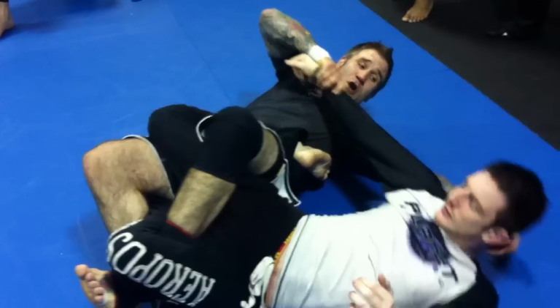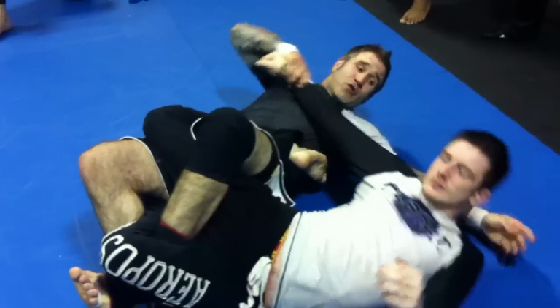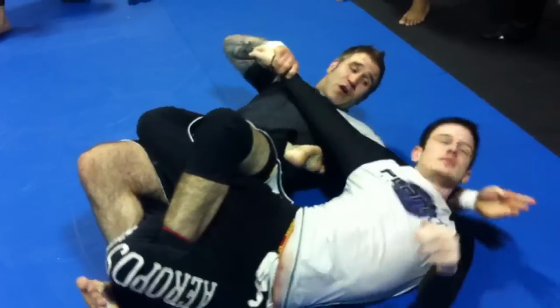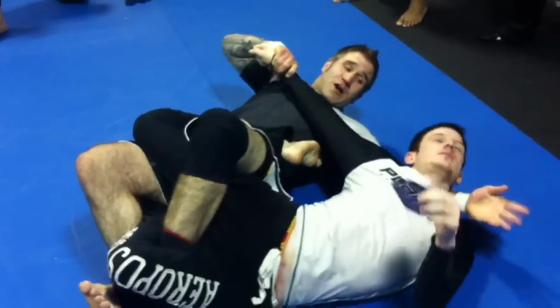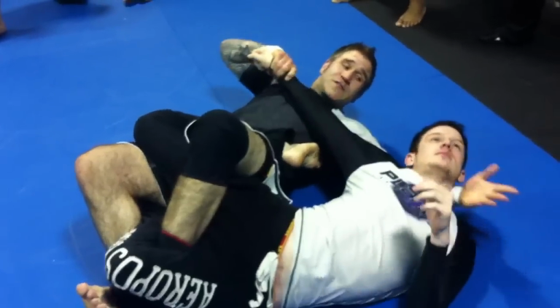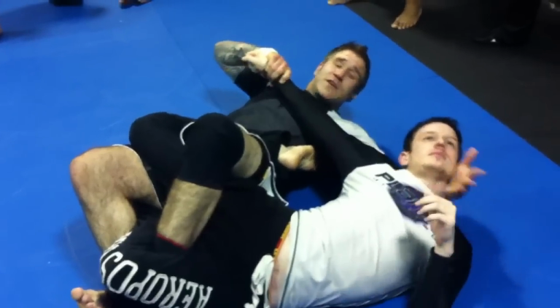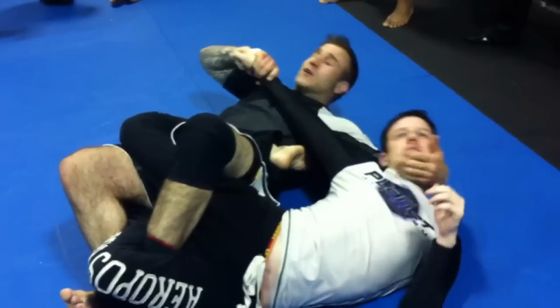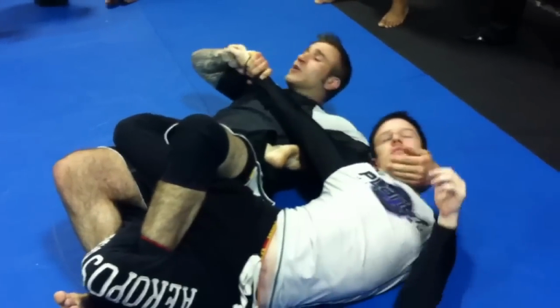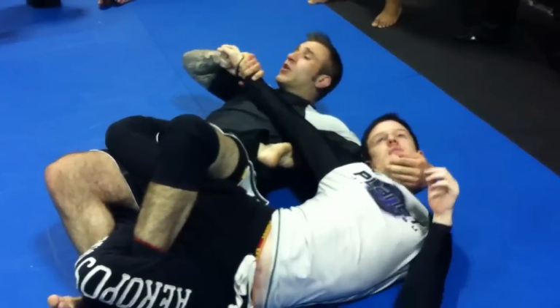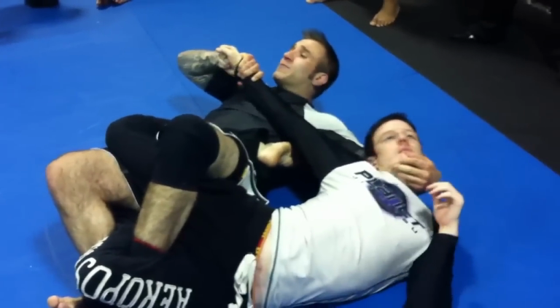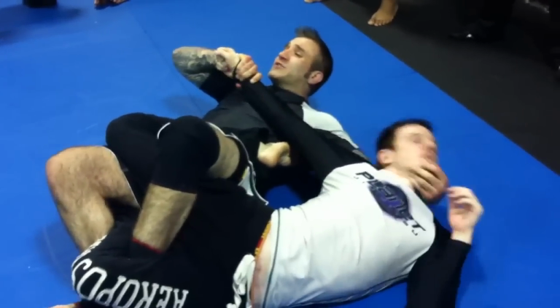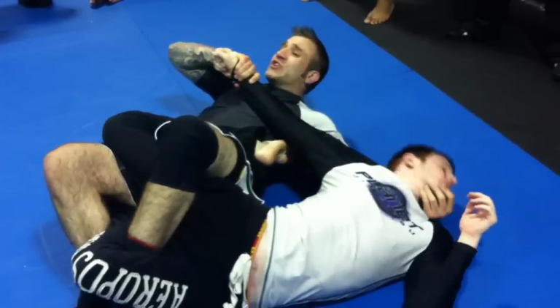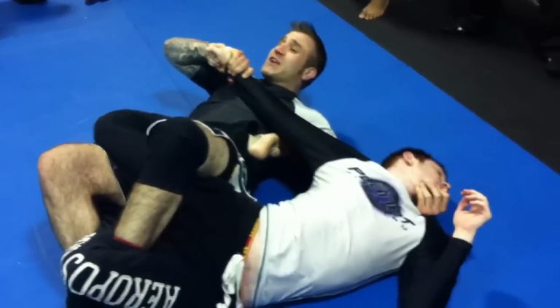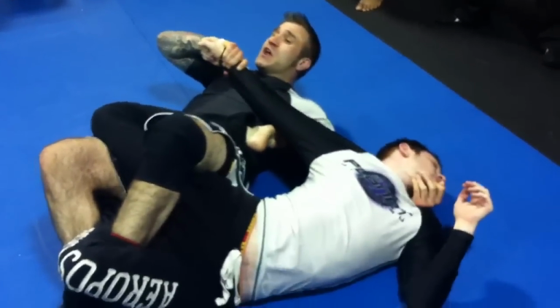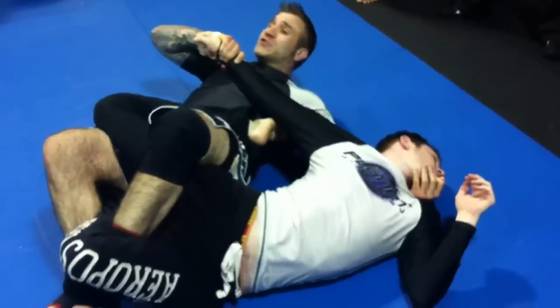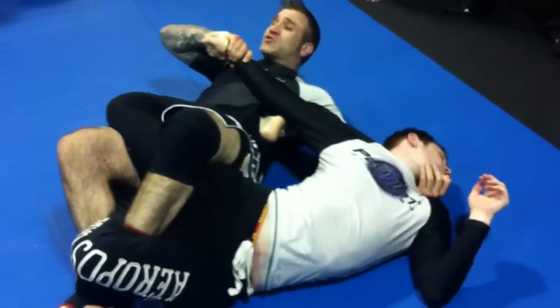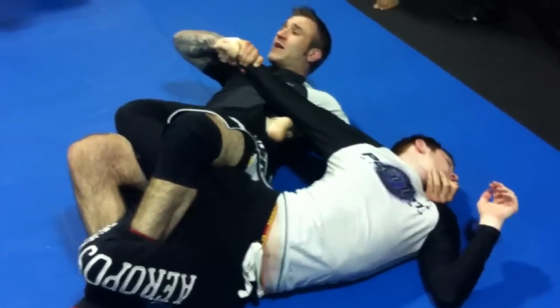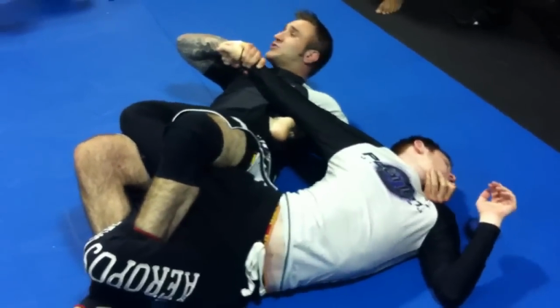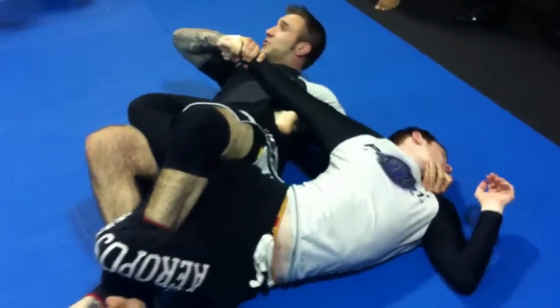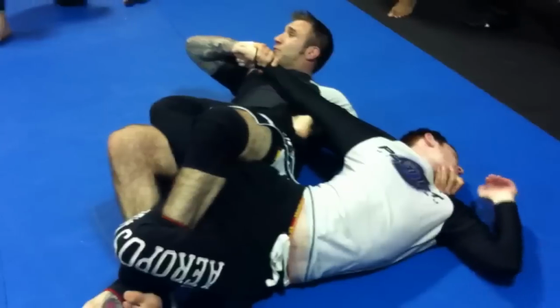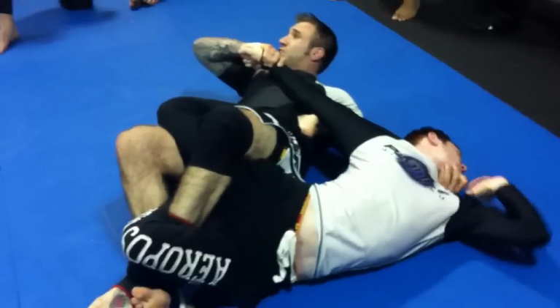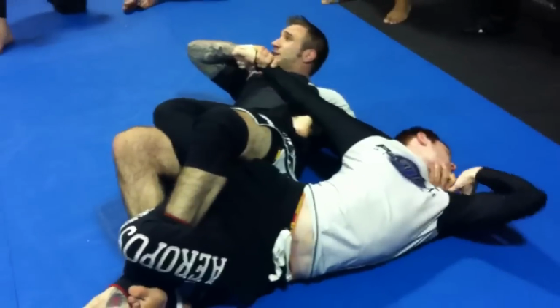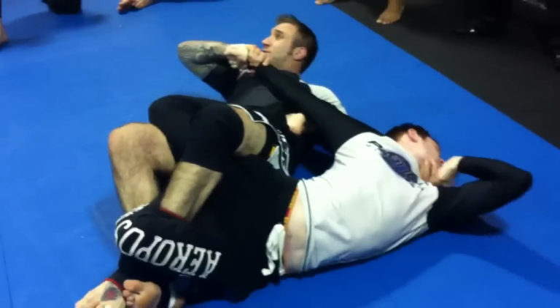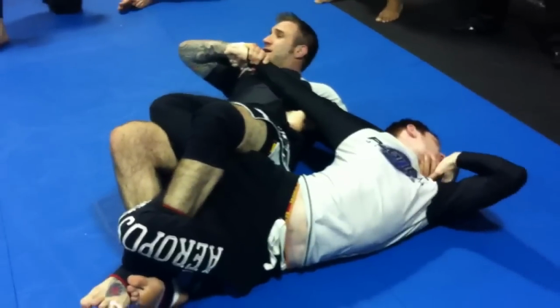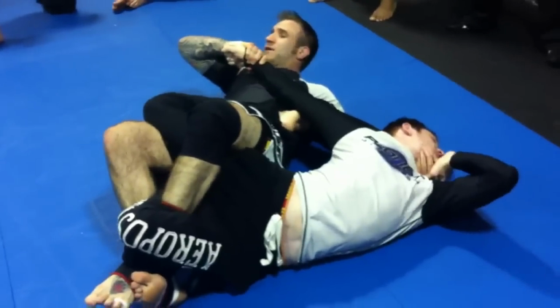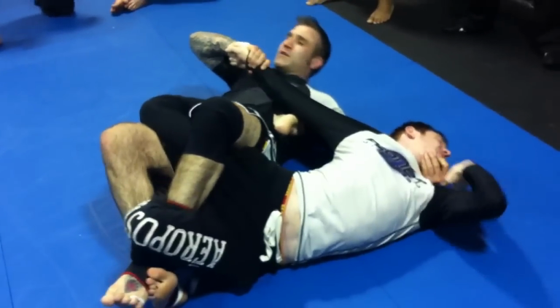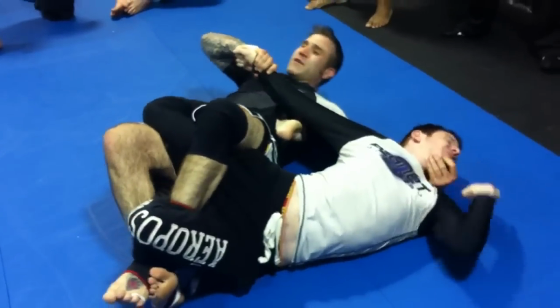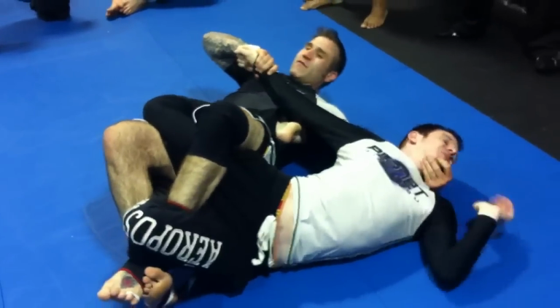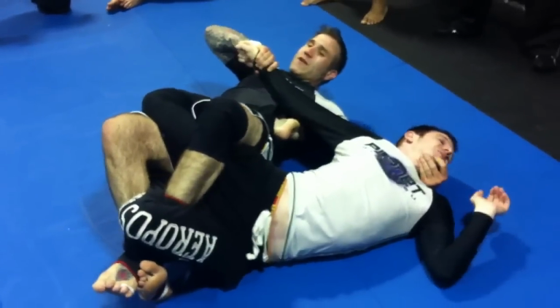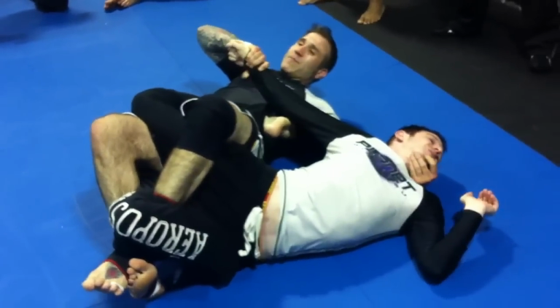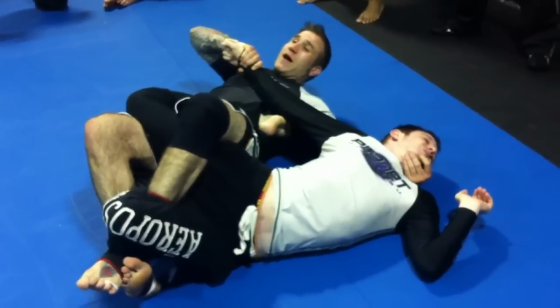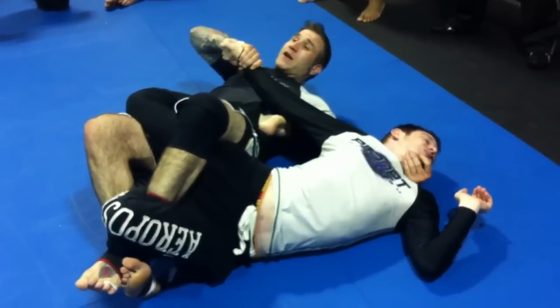Draw across, cut the chin, stretch, and rotate away for the hip lock.